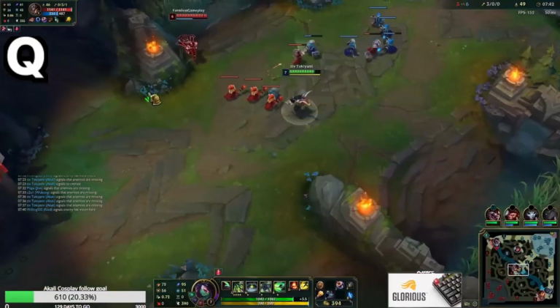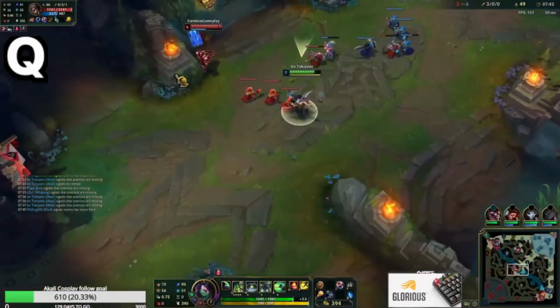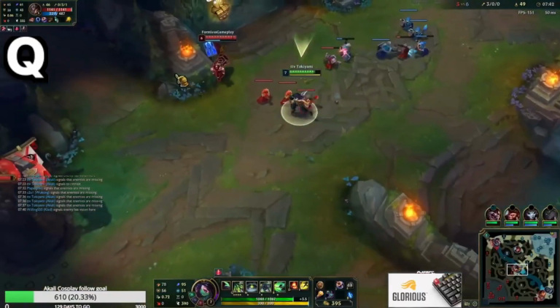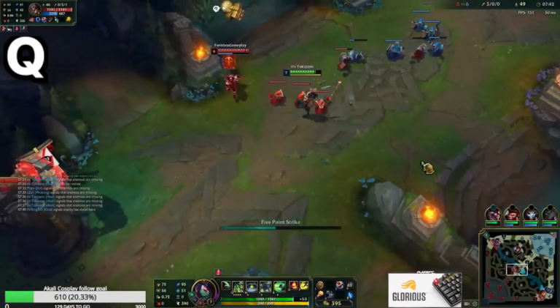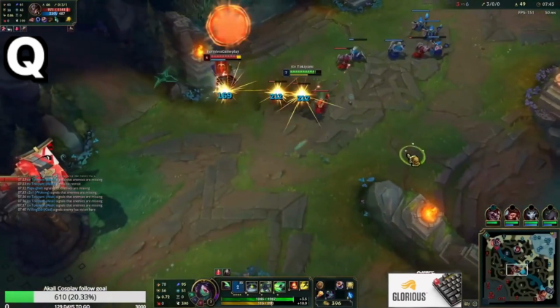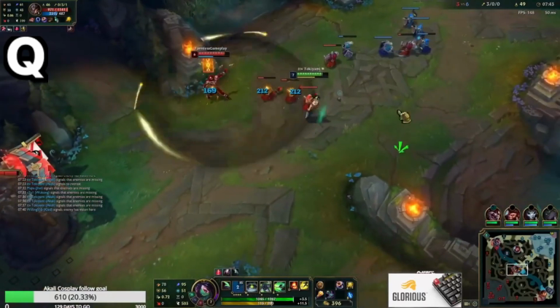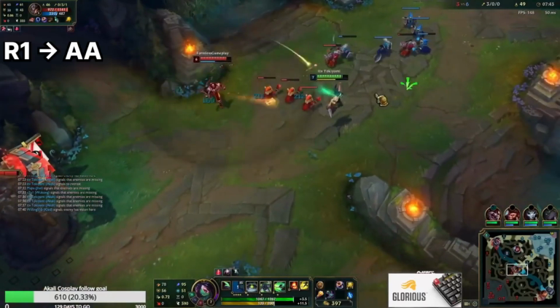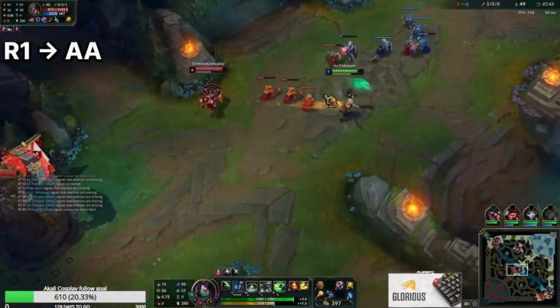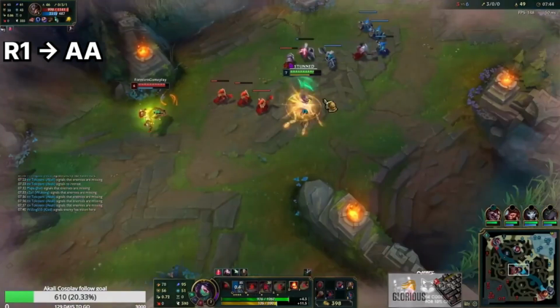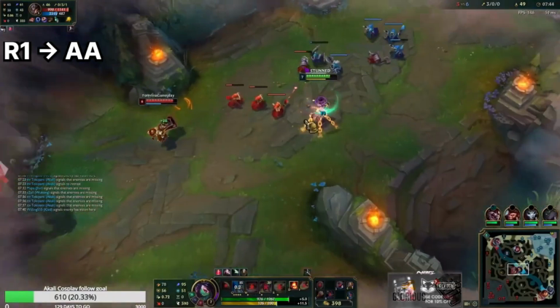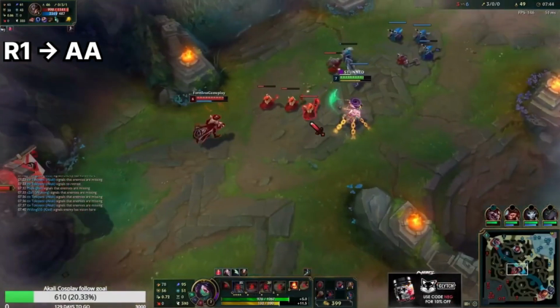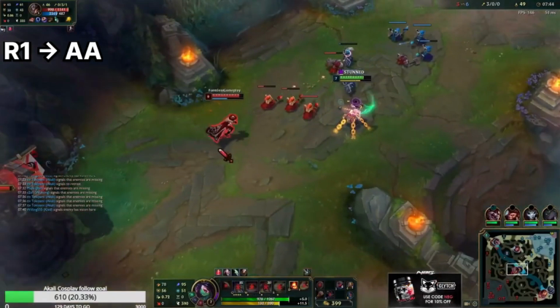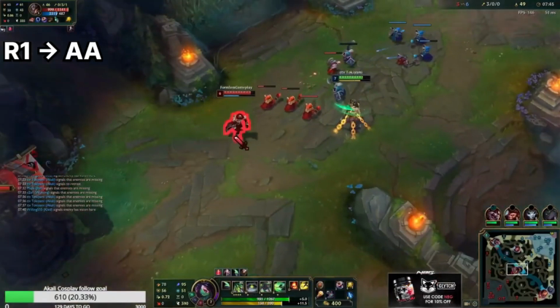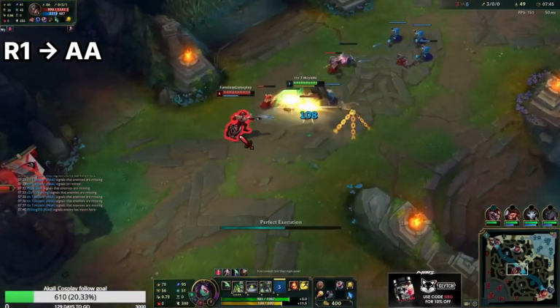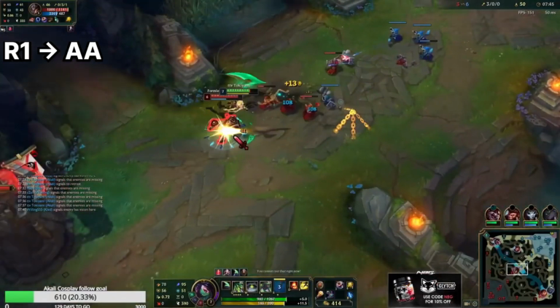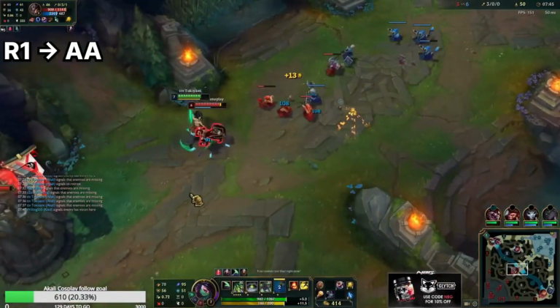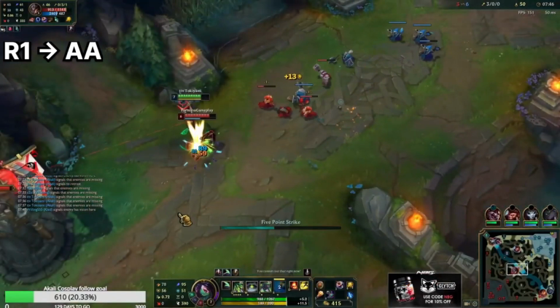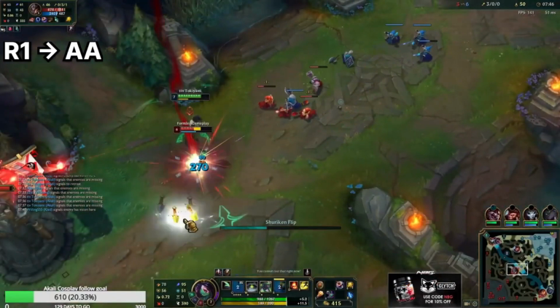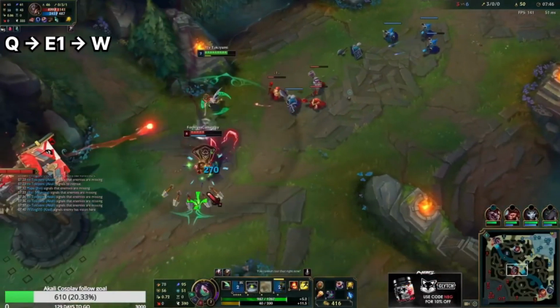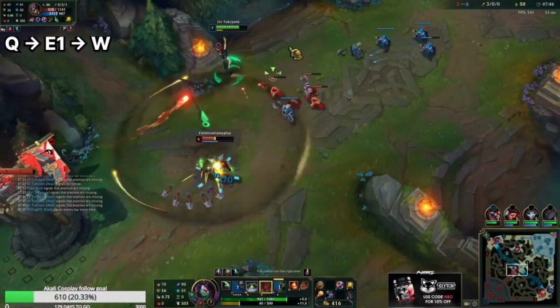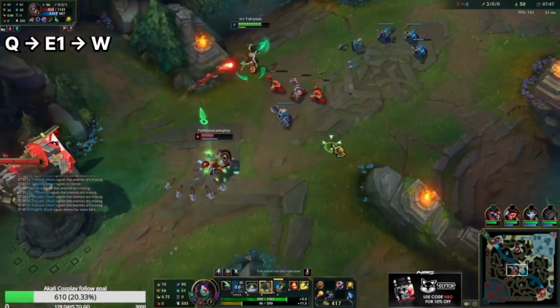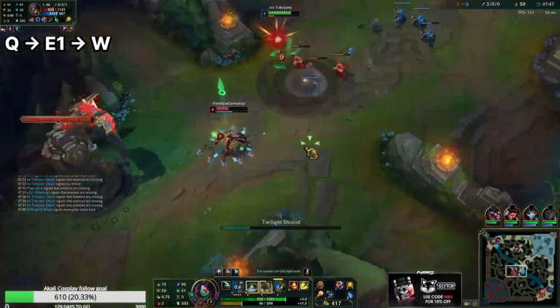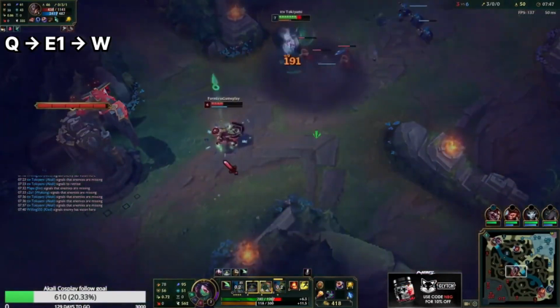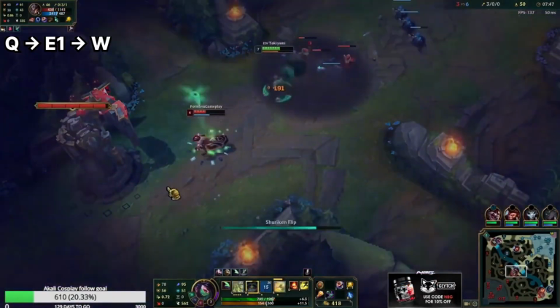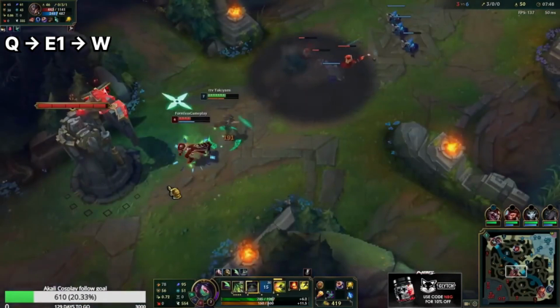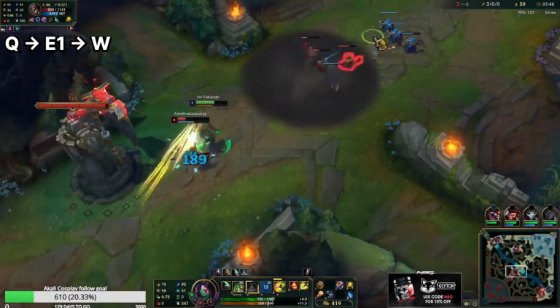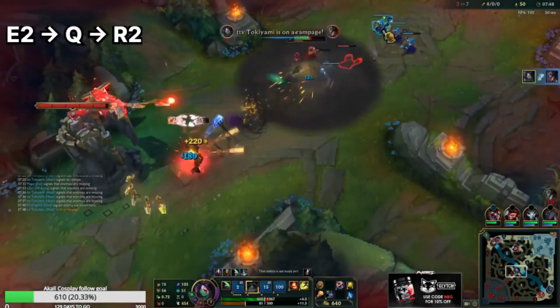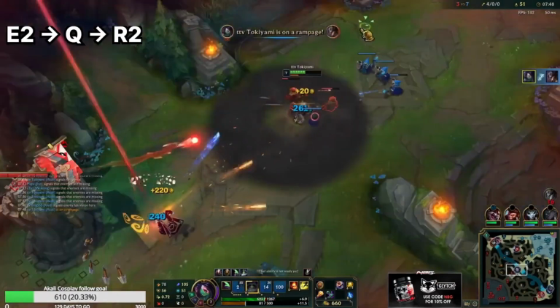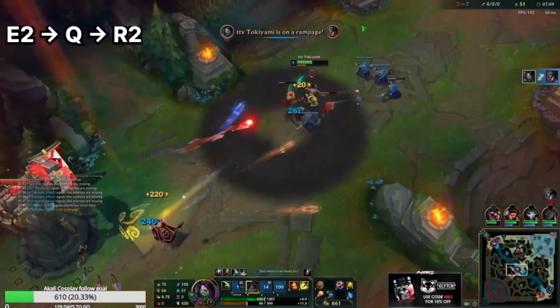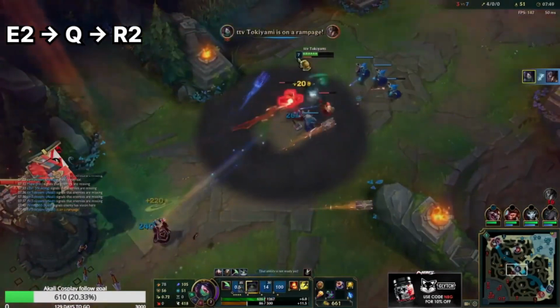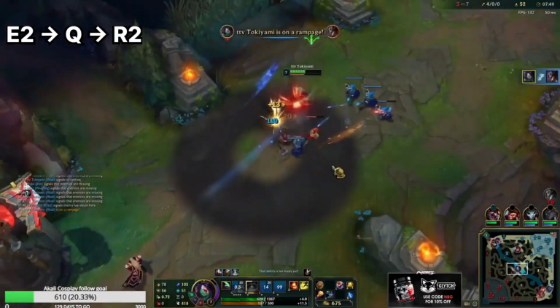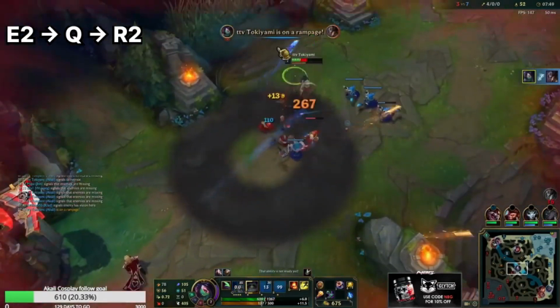First, we Q and poke, then we R1, Auto-Q, E1, Shroud, E2, Q, R2, out.